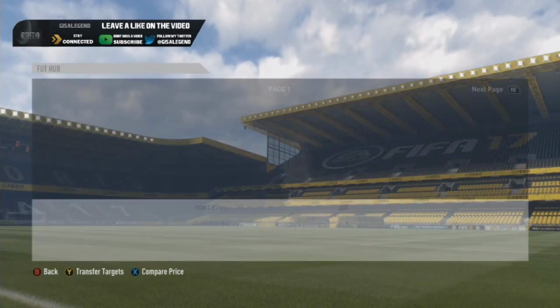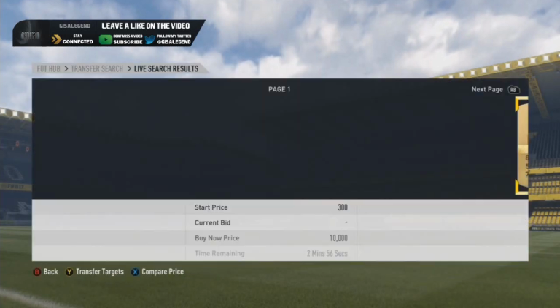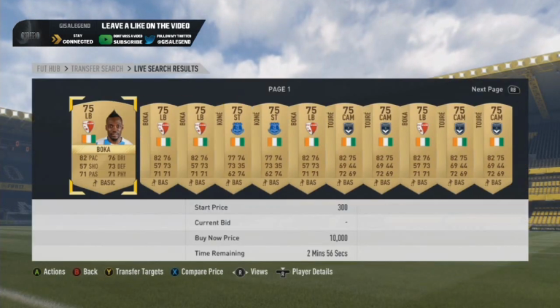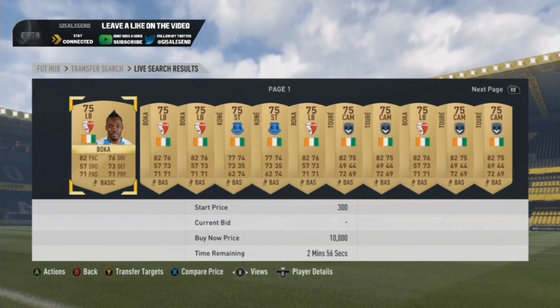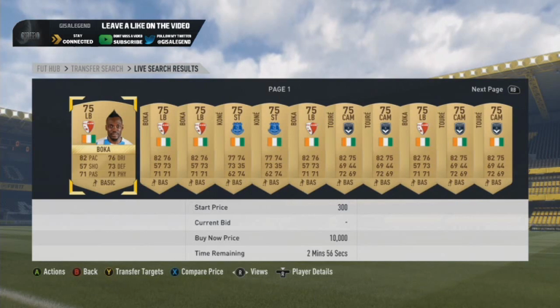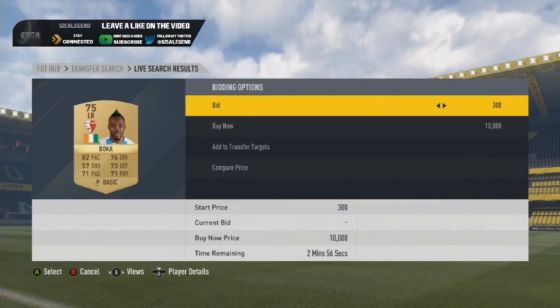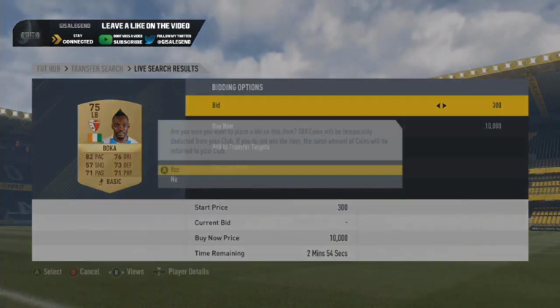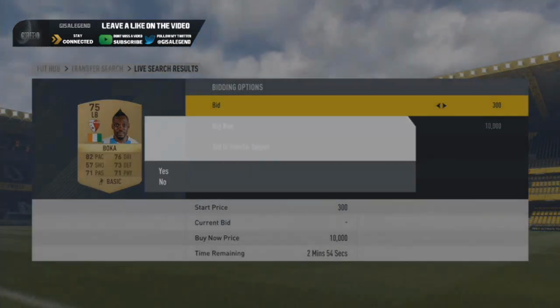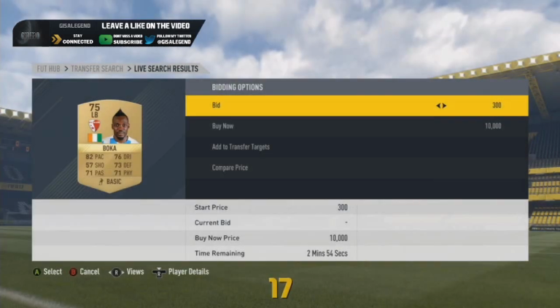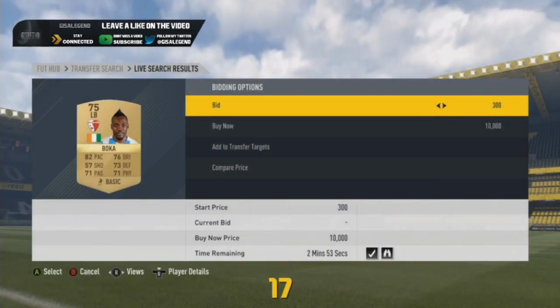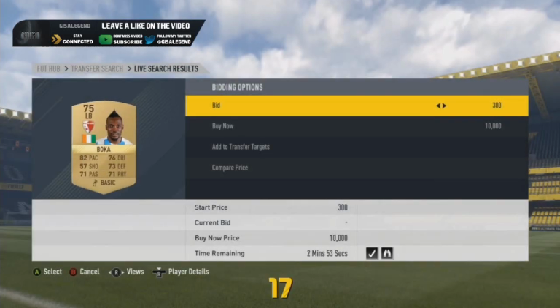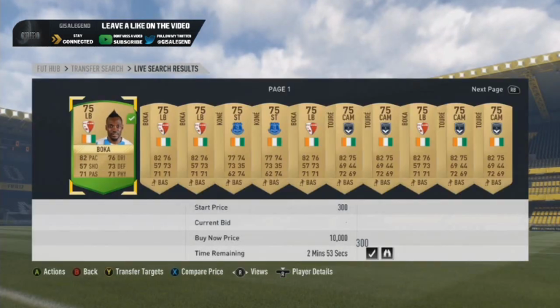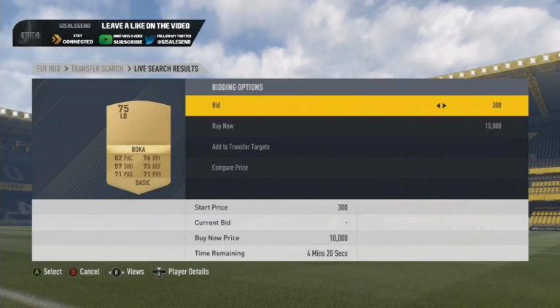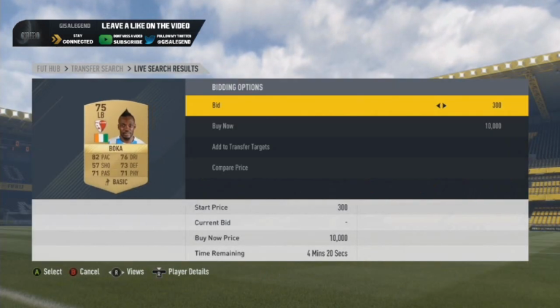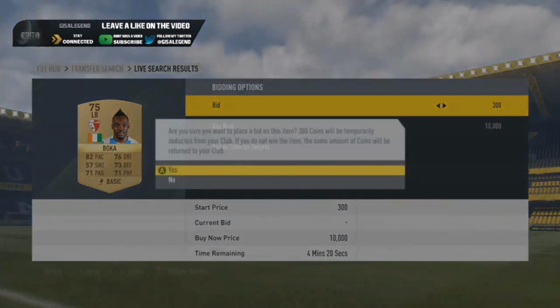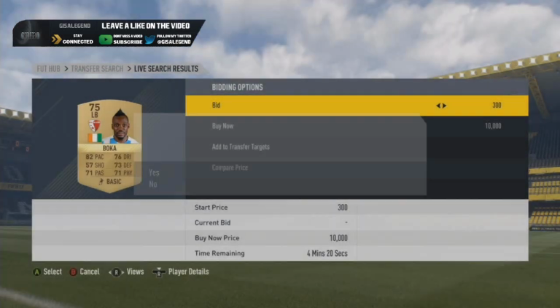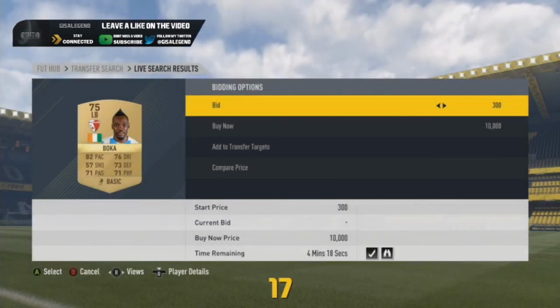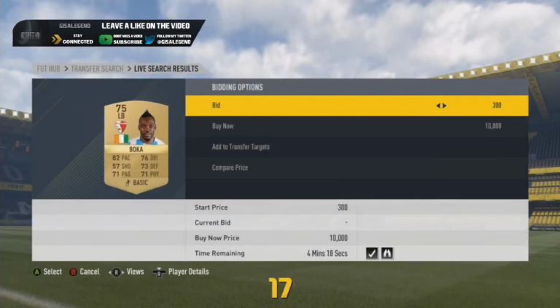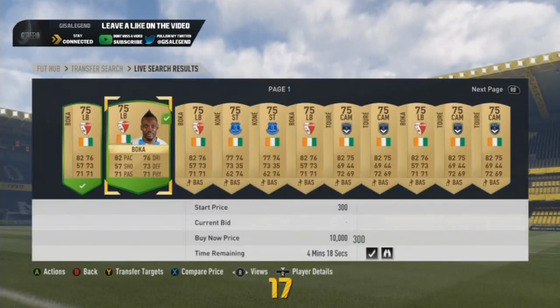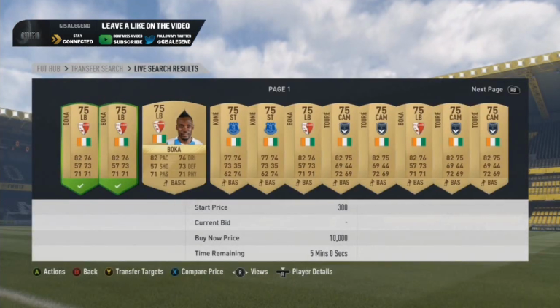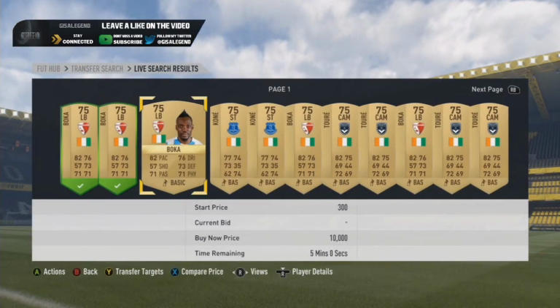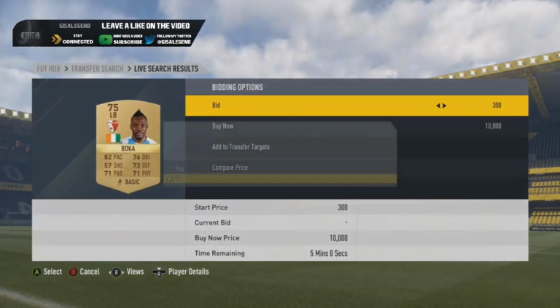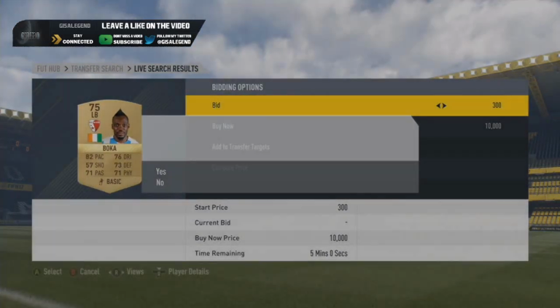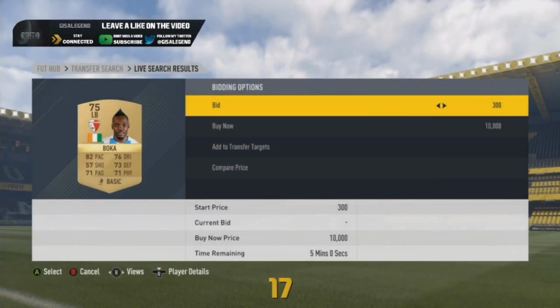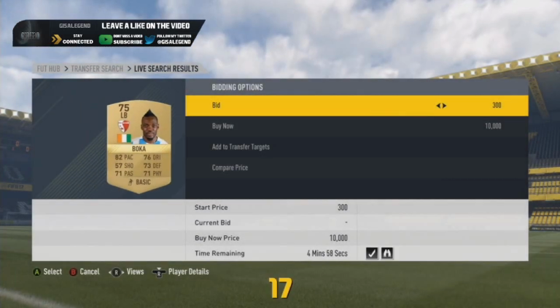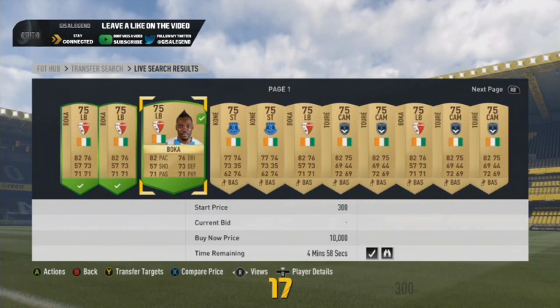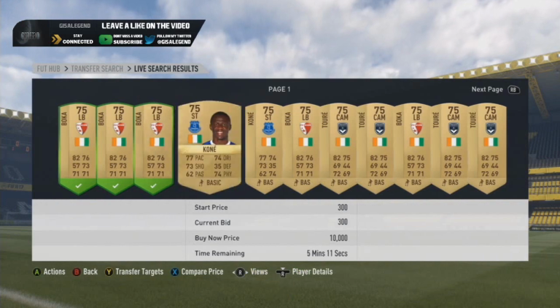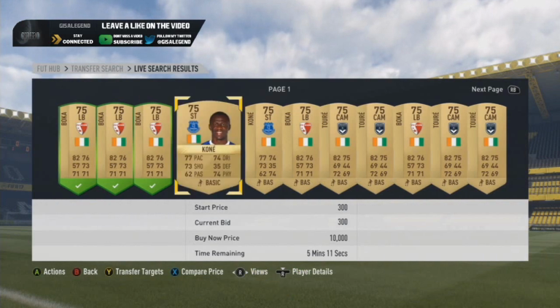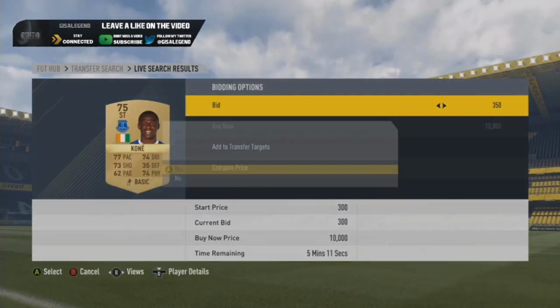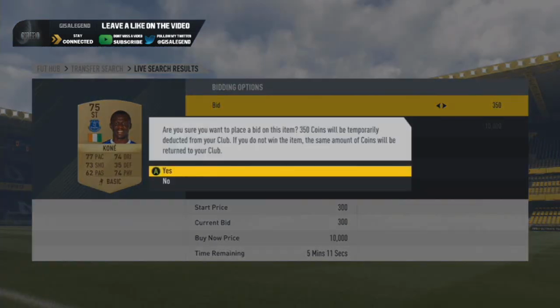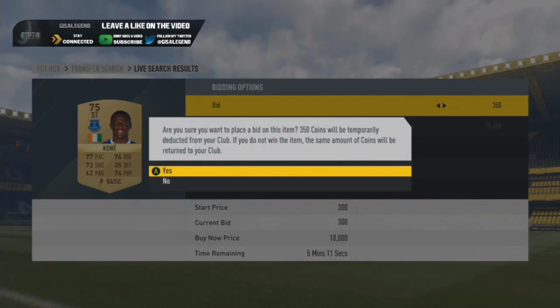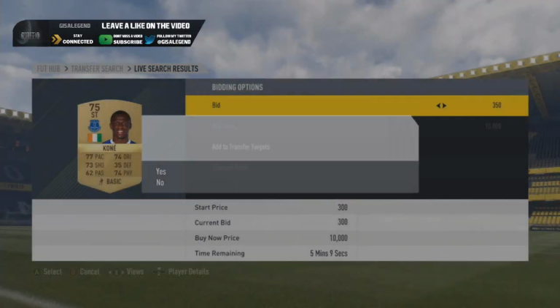With Ivory Coast you've got lots of players — you've got Bokka, you've got Kony, you've got Toure, all in that no-risk bracket.